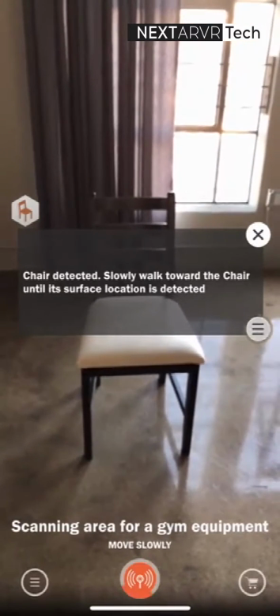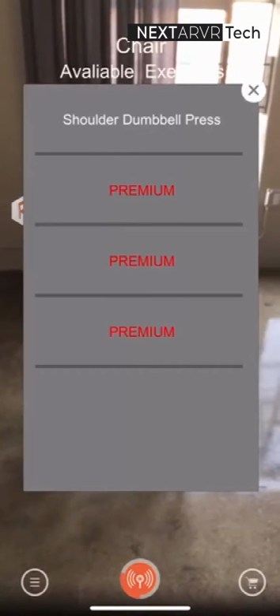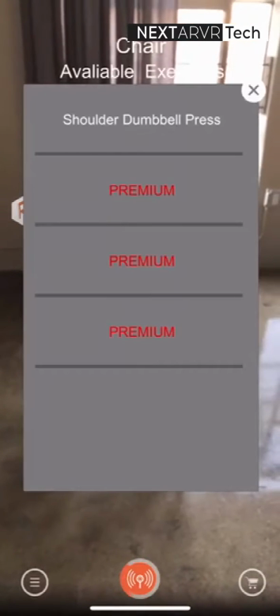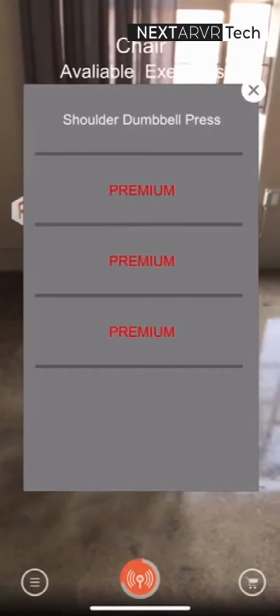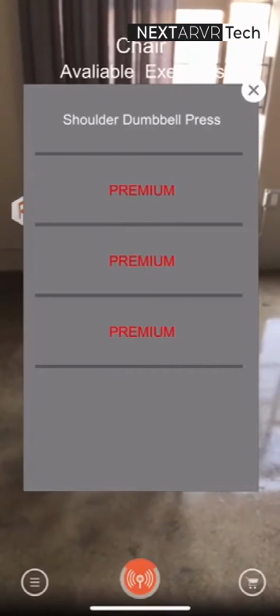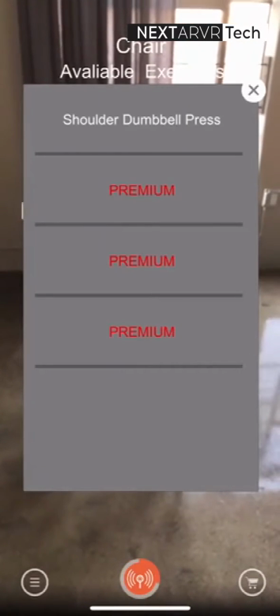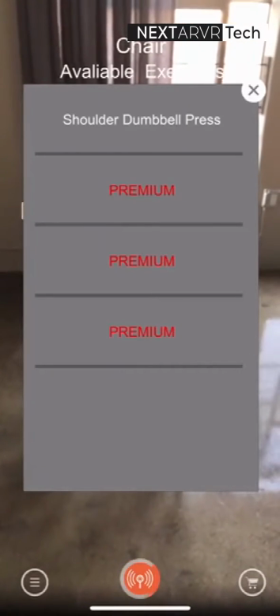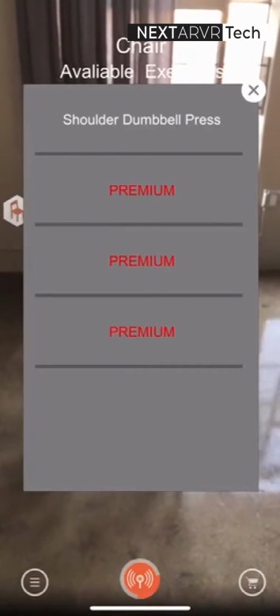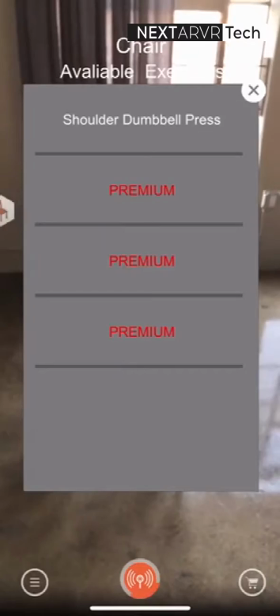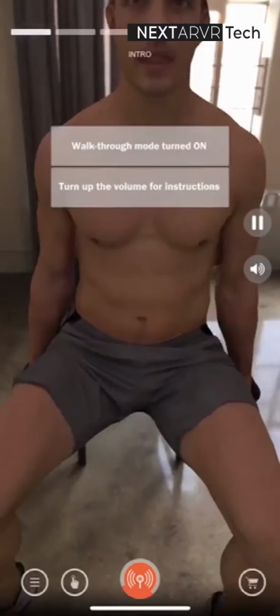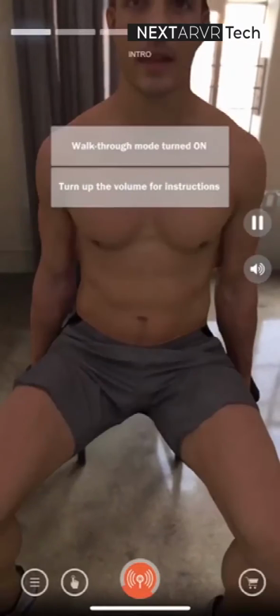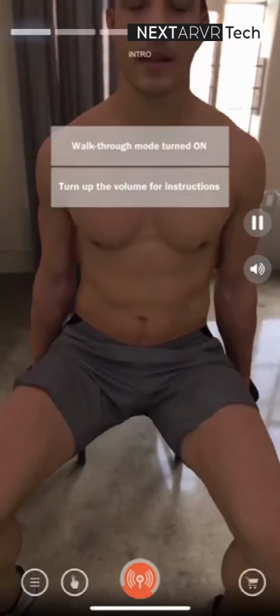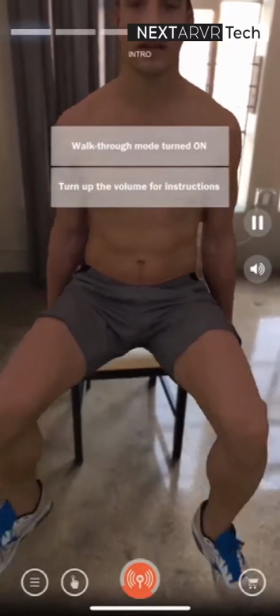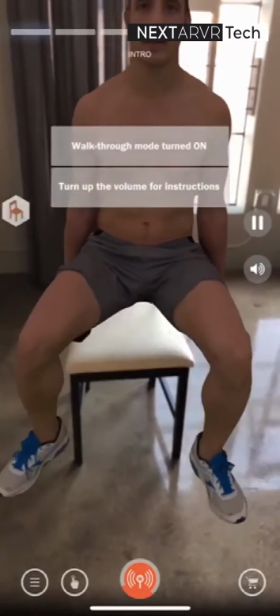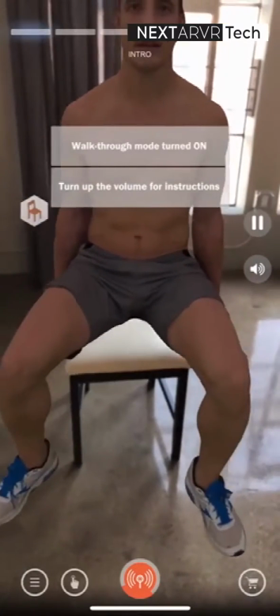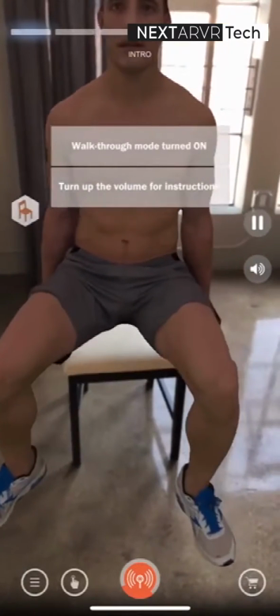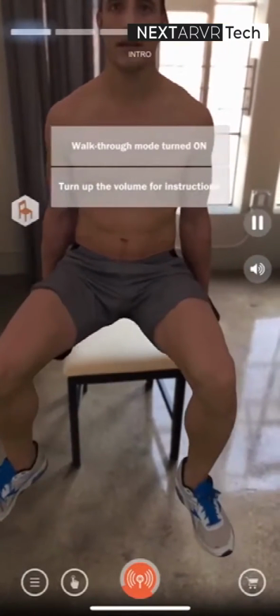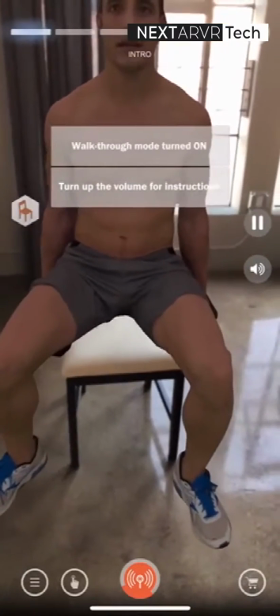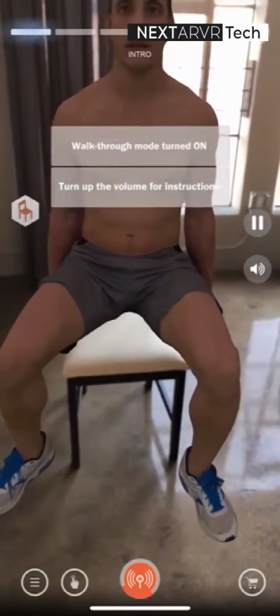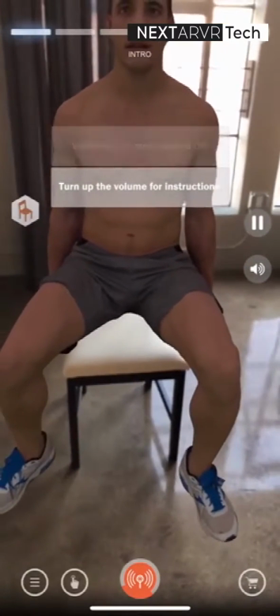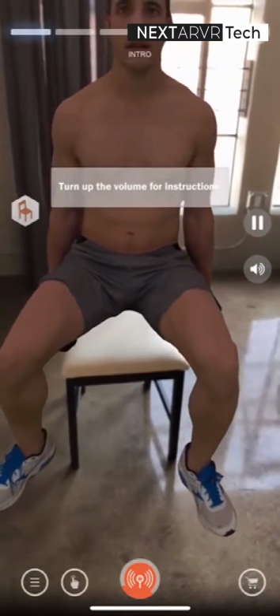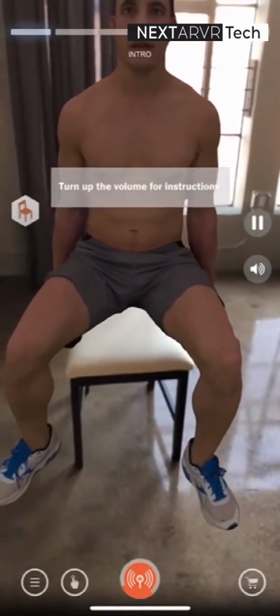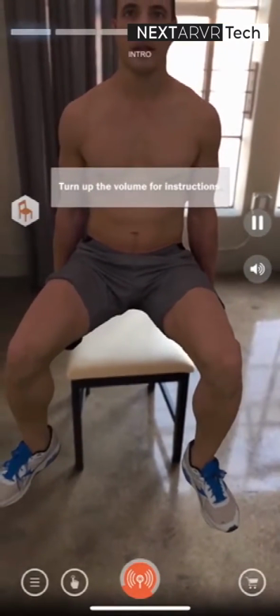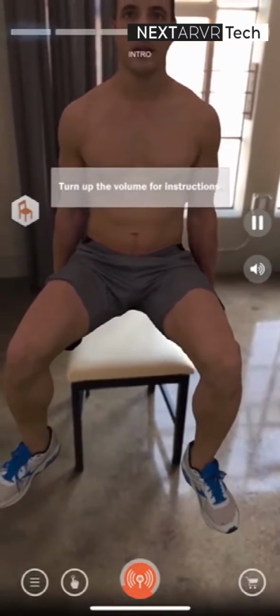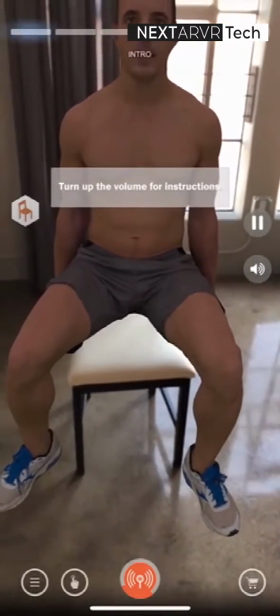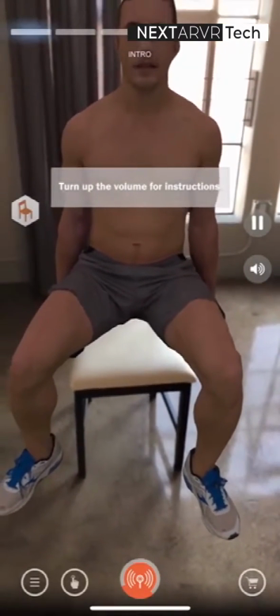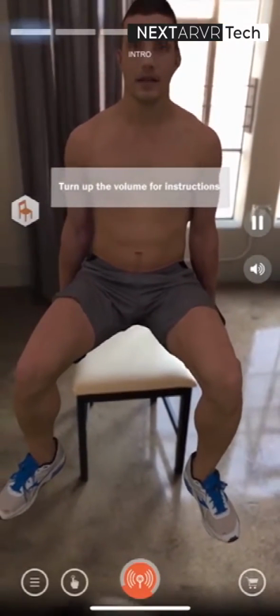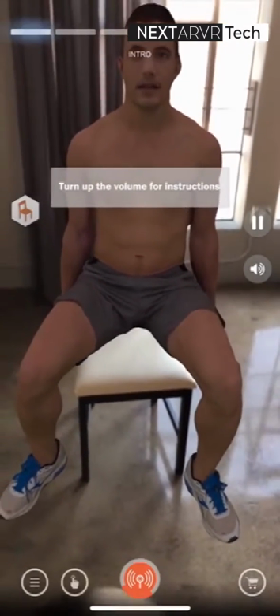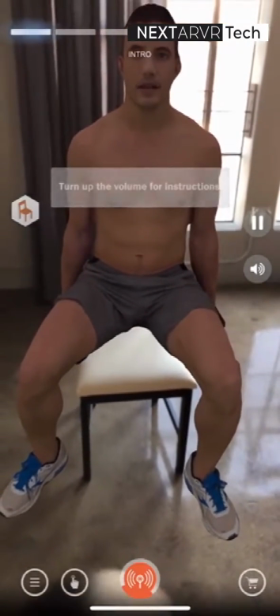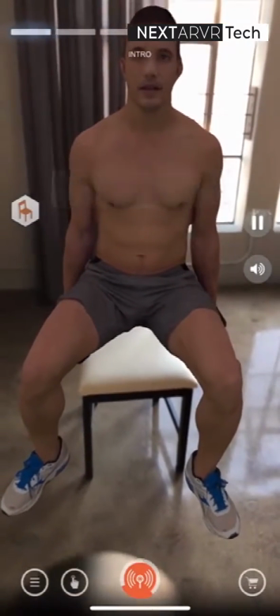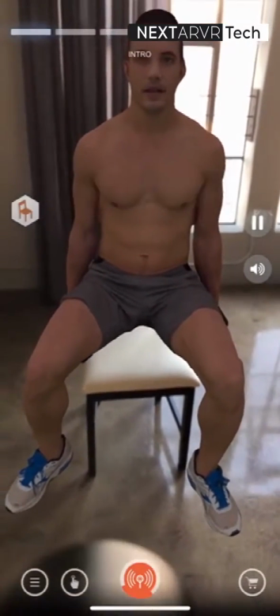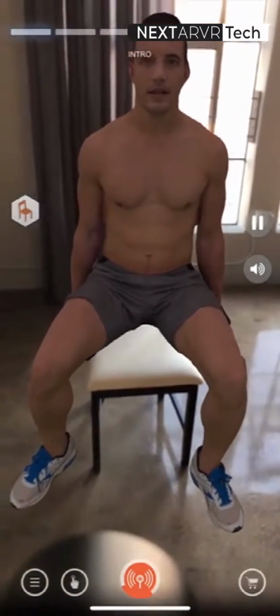This is the Dumbbell Shoulder Press, also known as the Dumbbell Military Press with Neutral Grip.